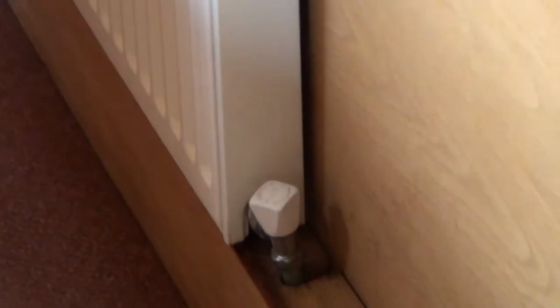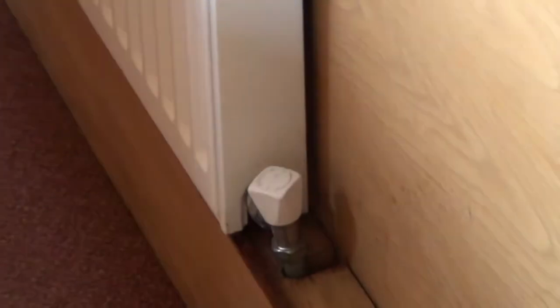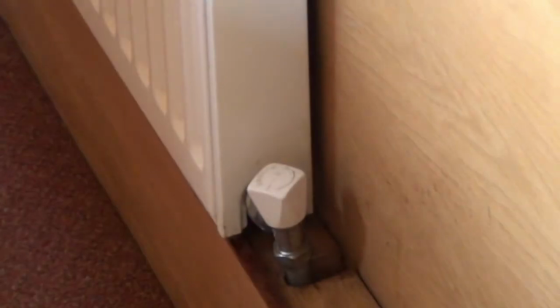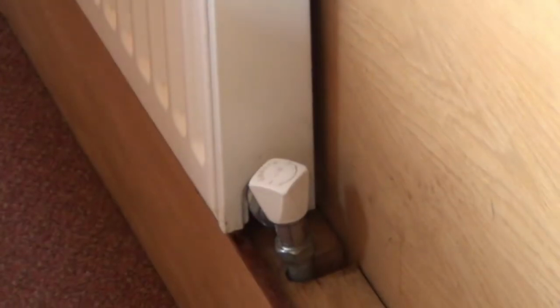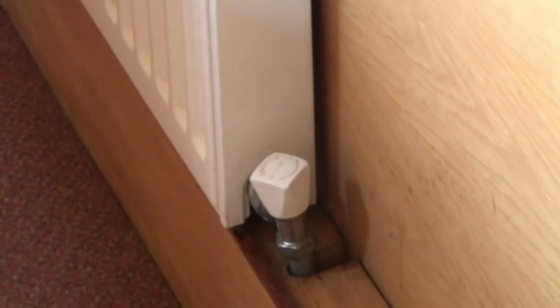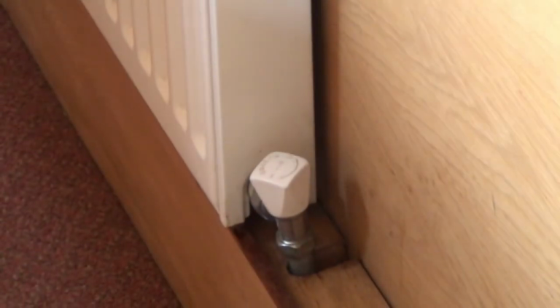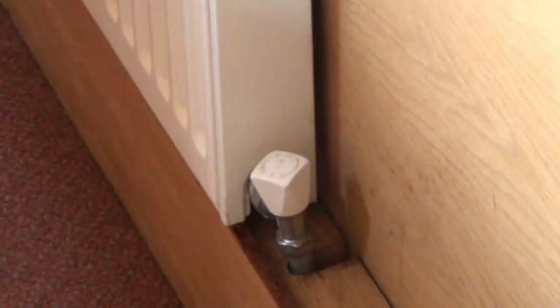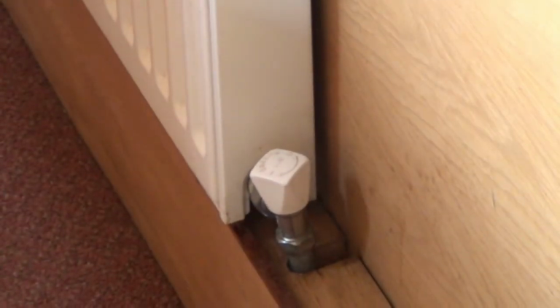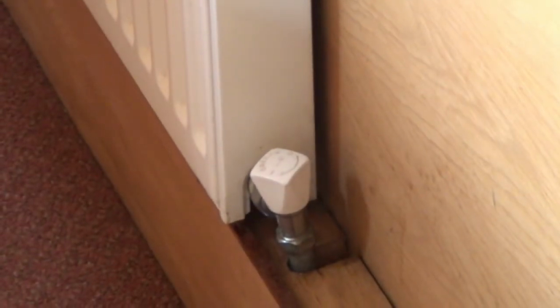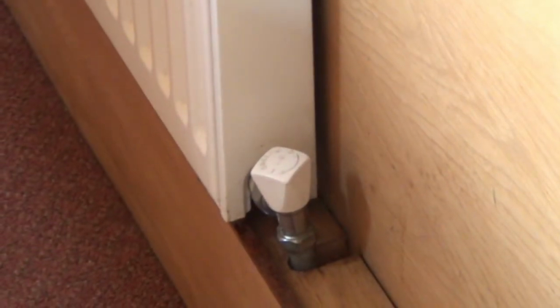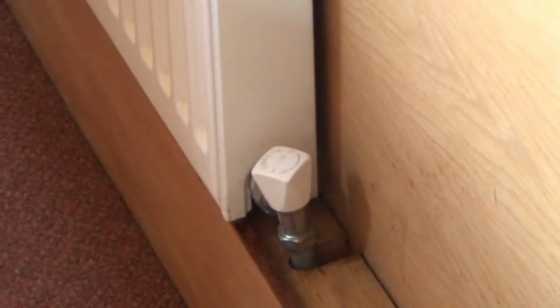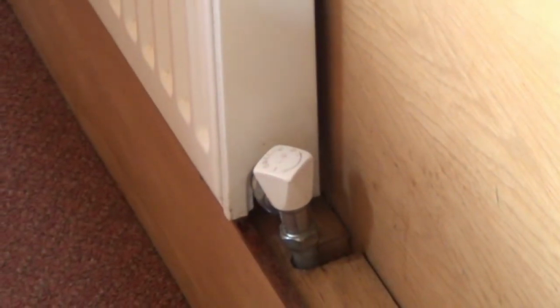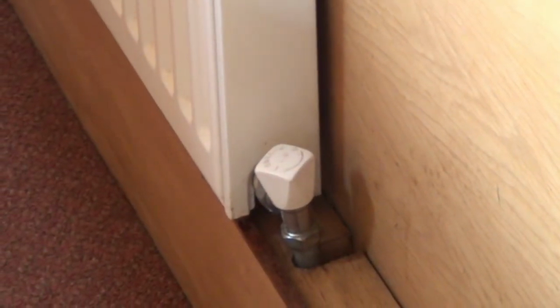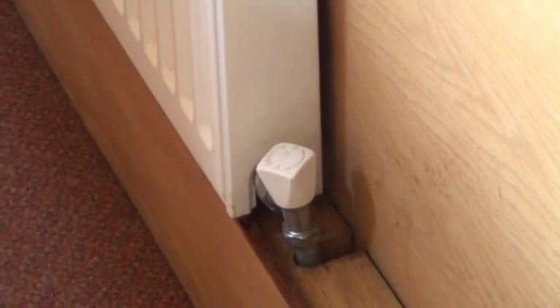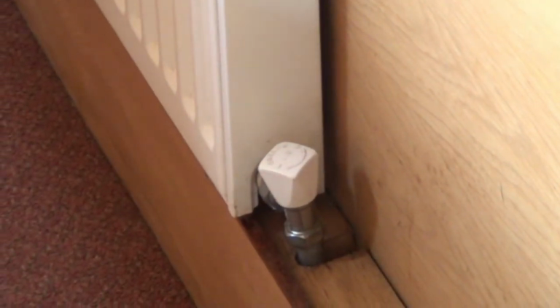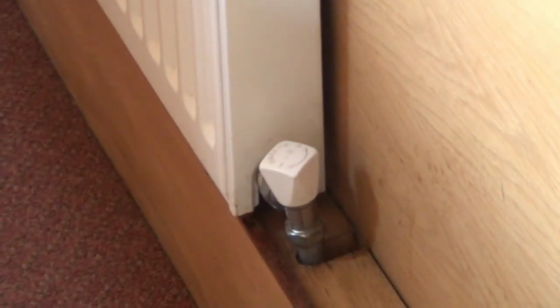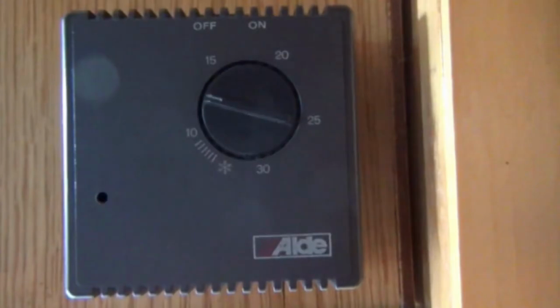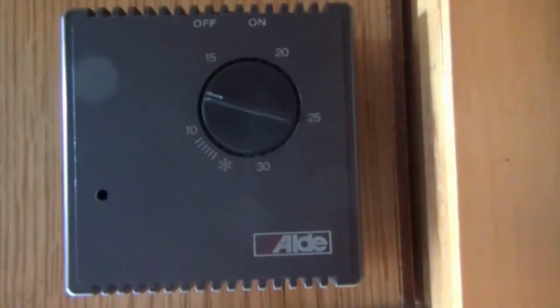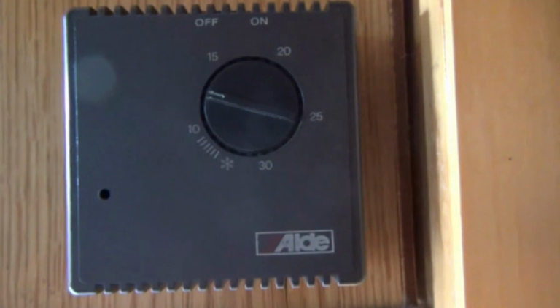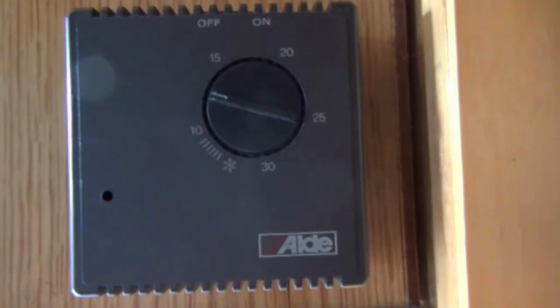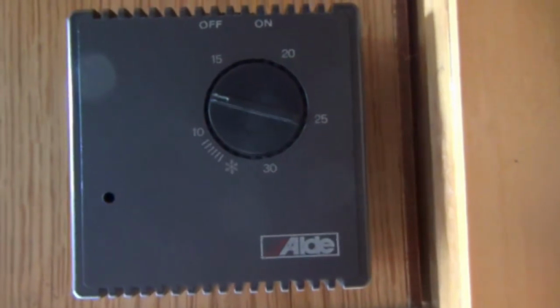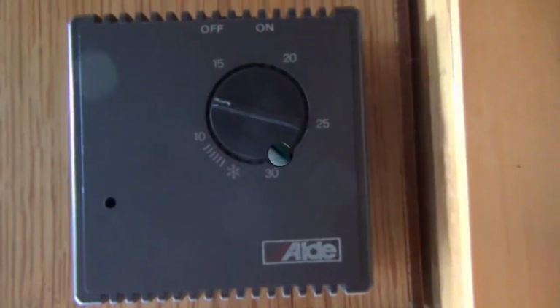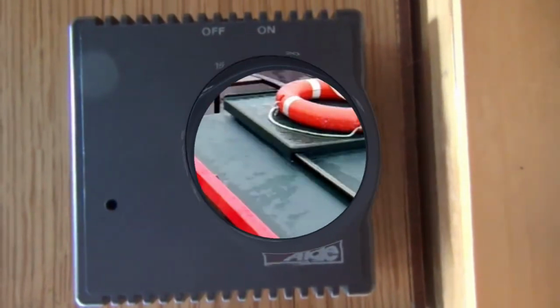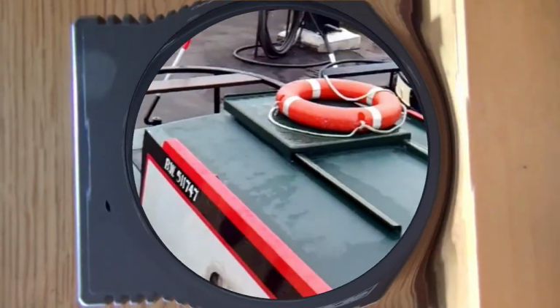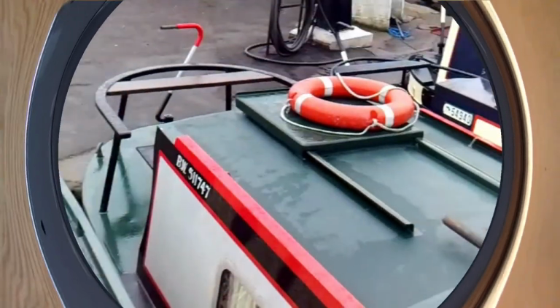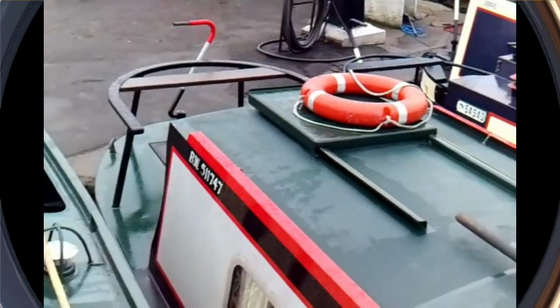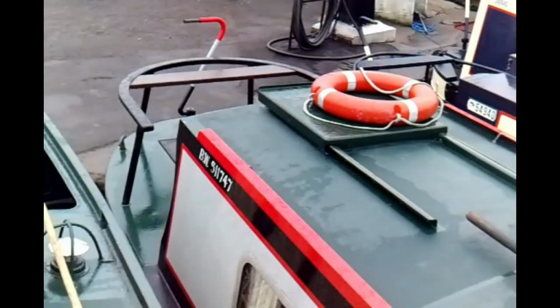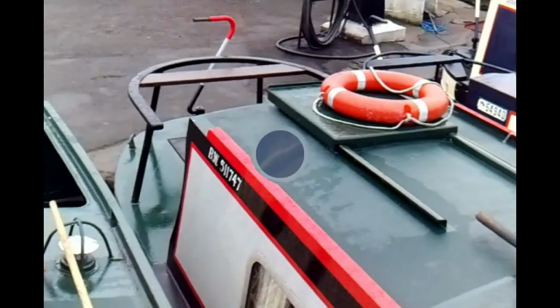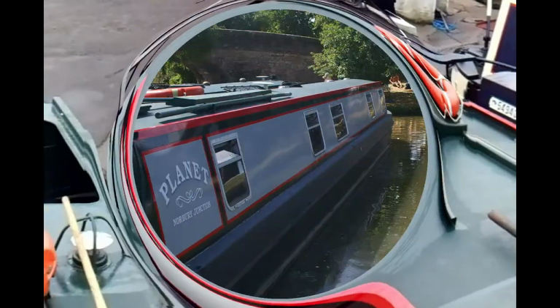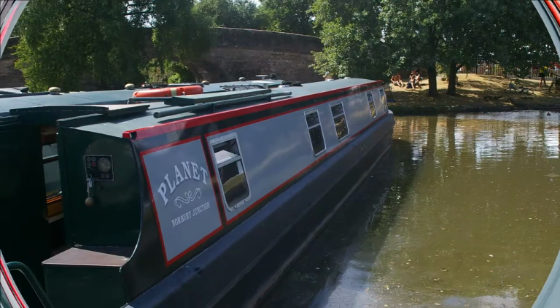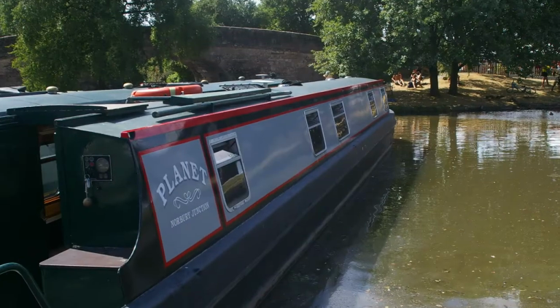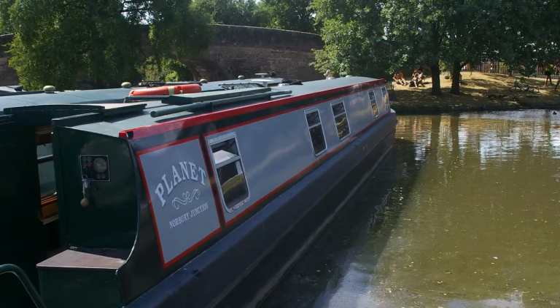Valves can turn individual radiators on and off to suit you, and the heating is also controlled by a thermostat.